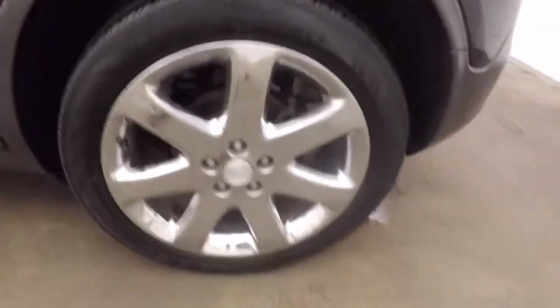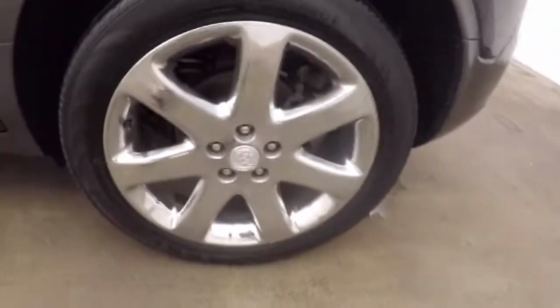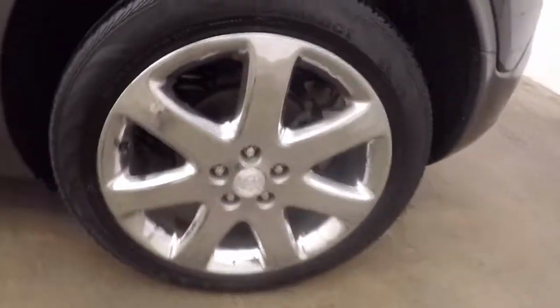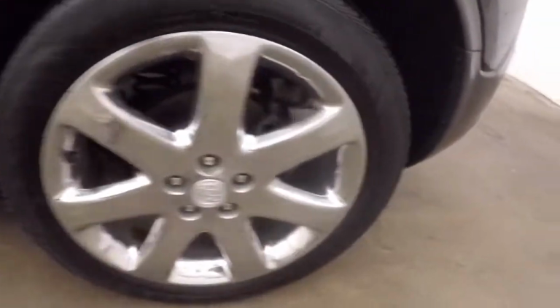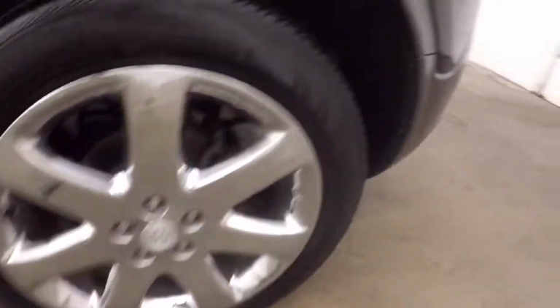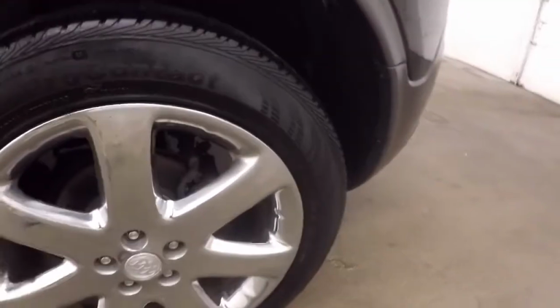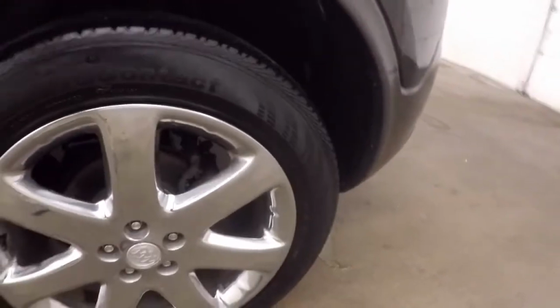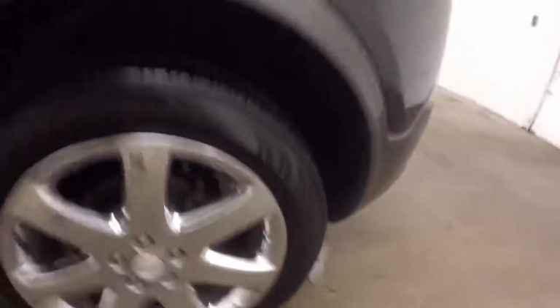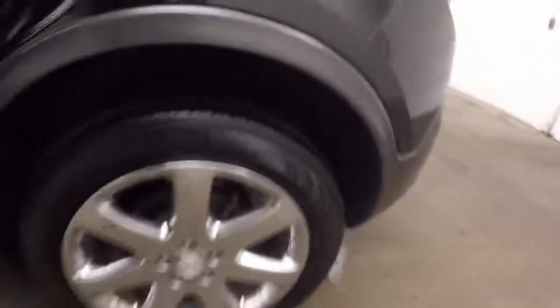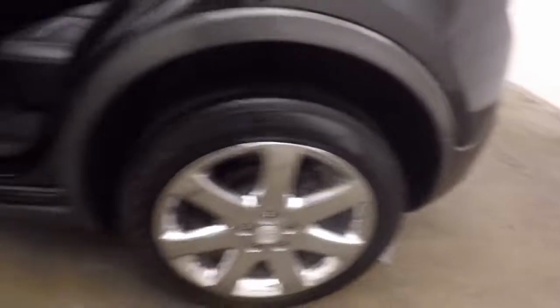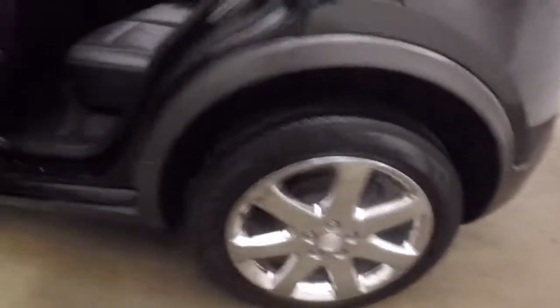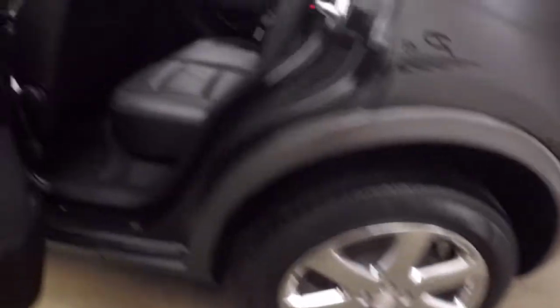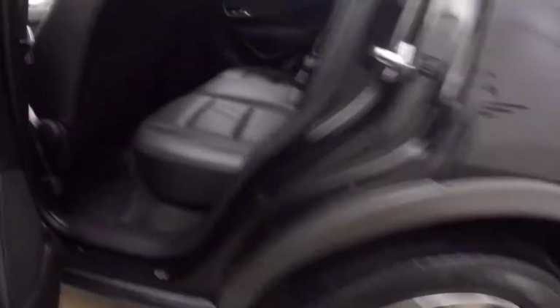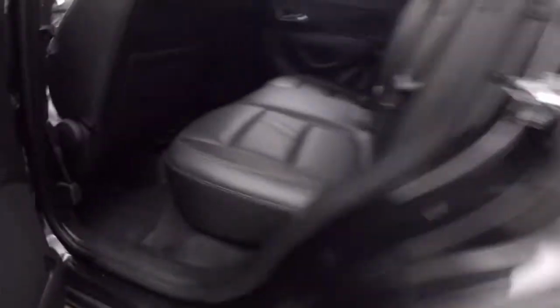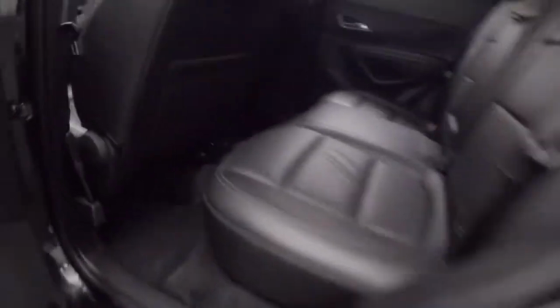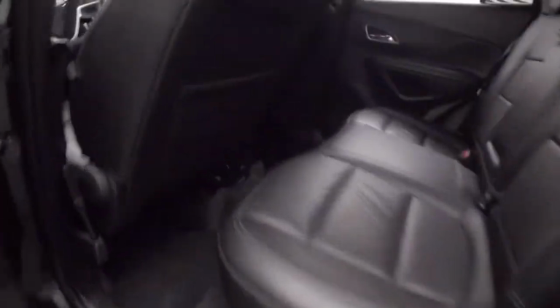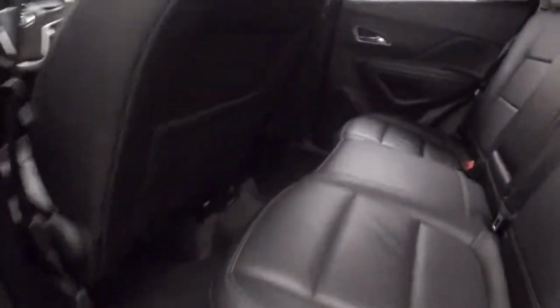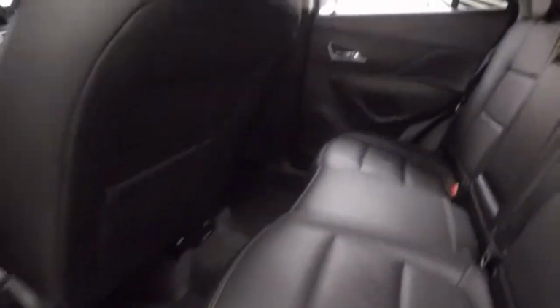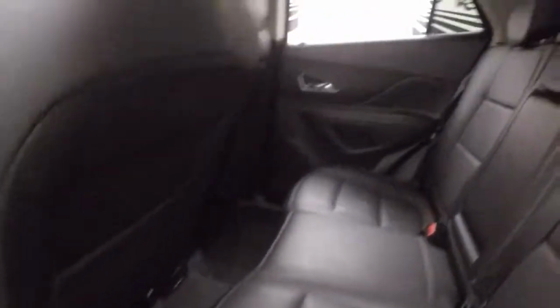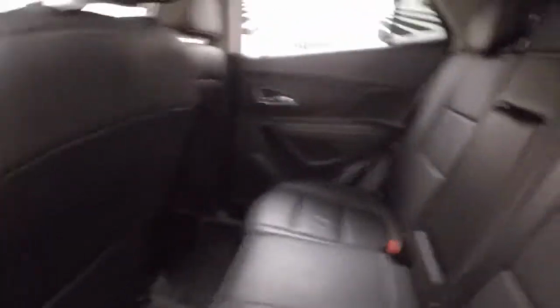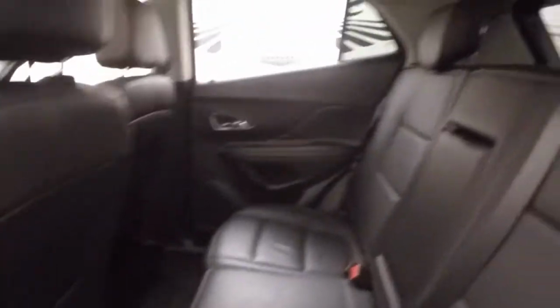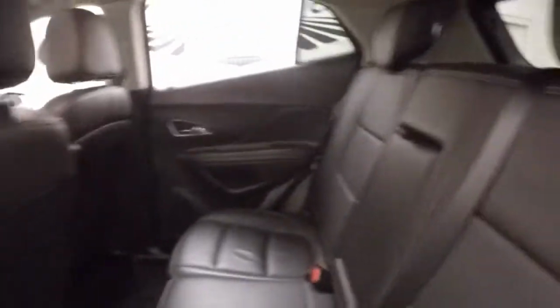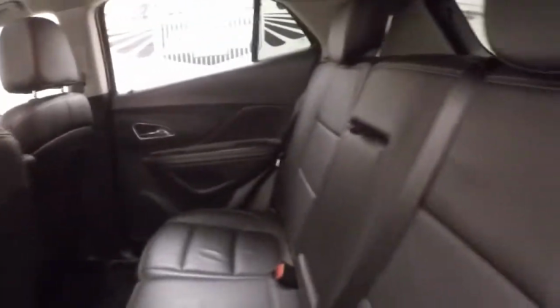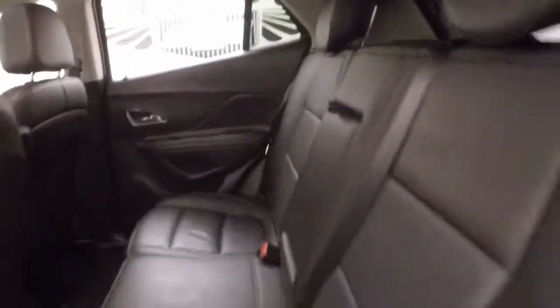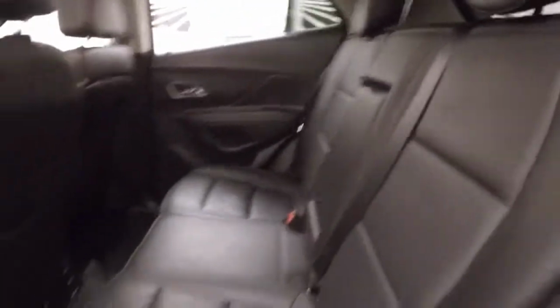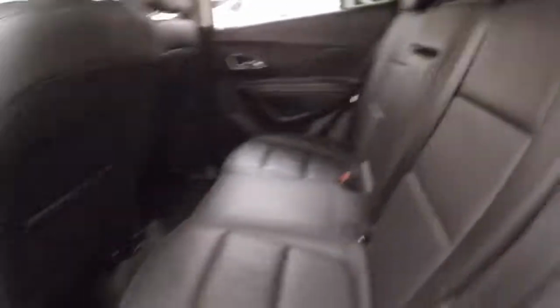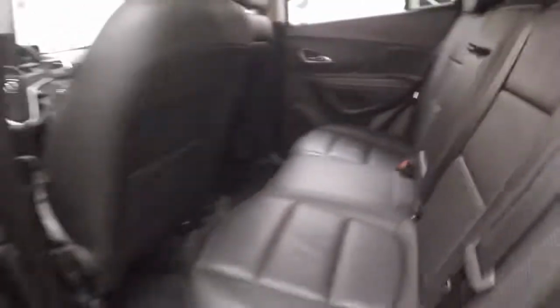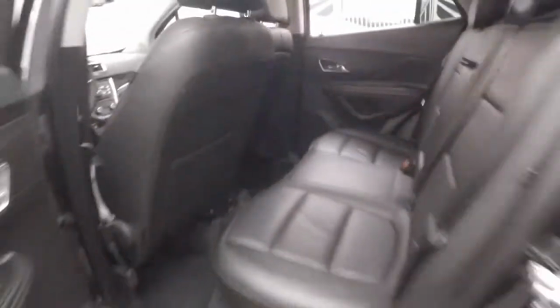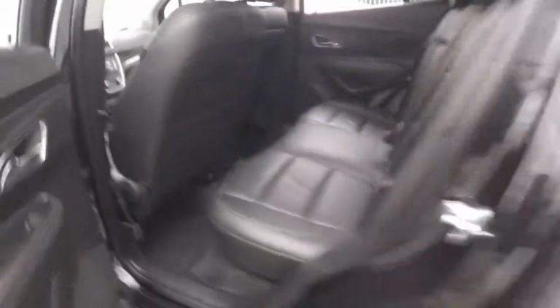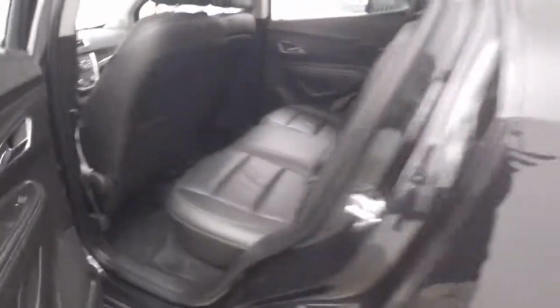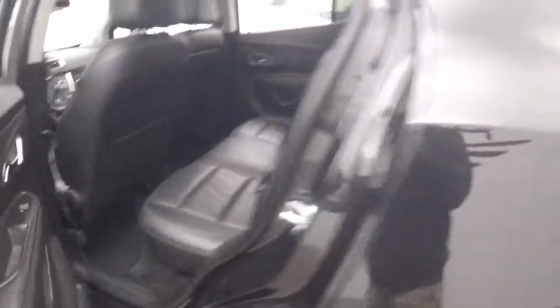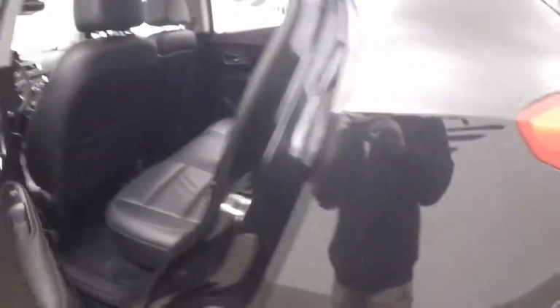Here's those chrome alloy wheels. Interior's in great shape — nice black leather.